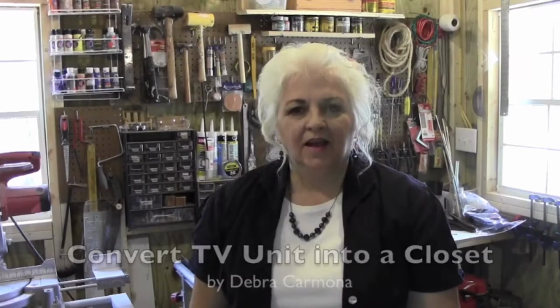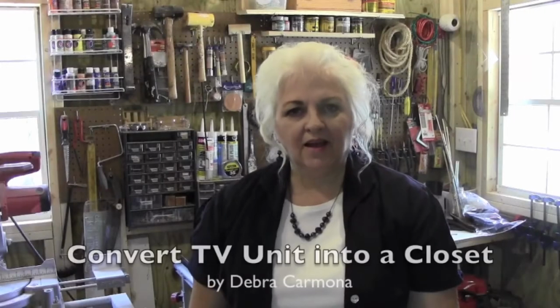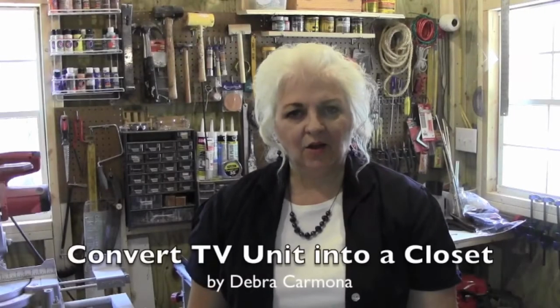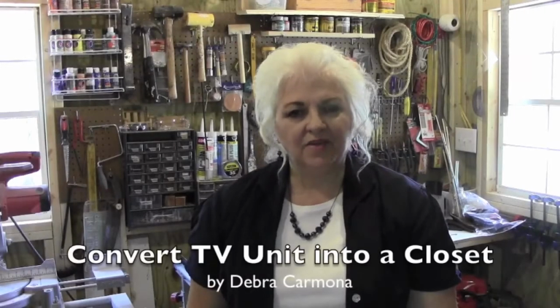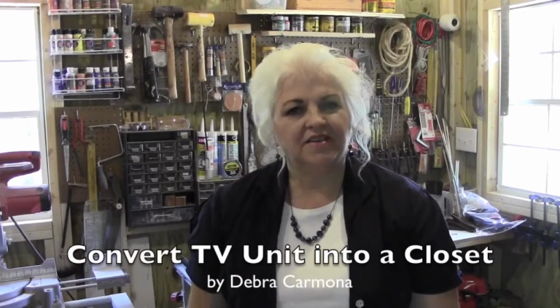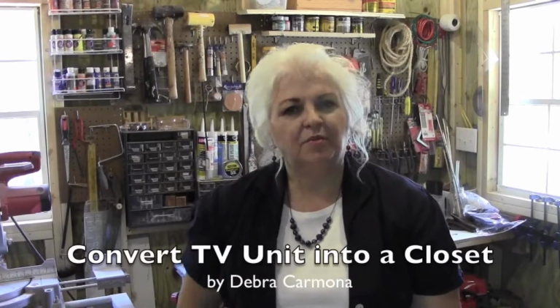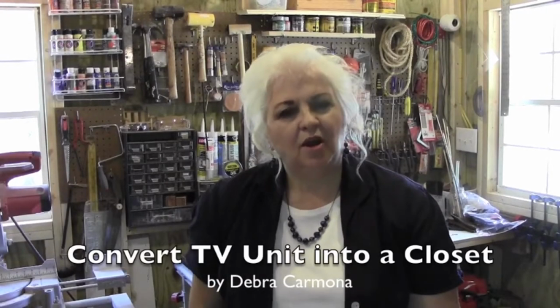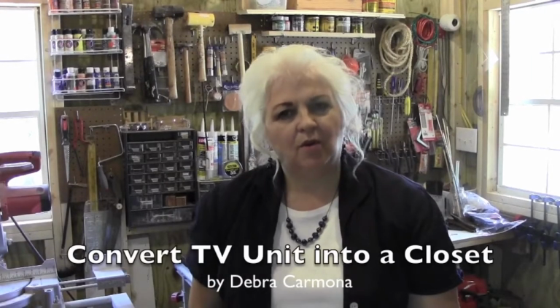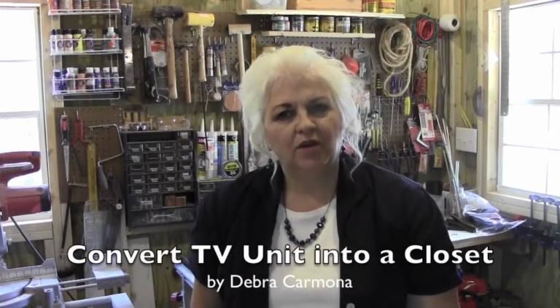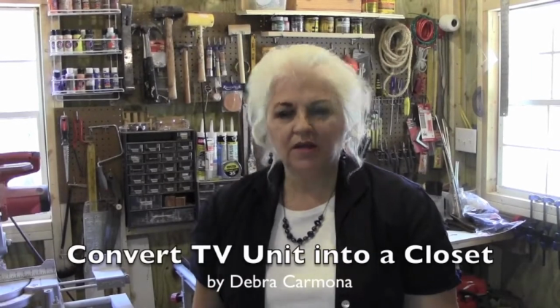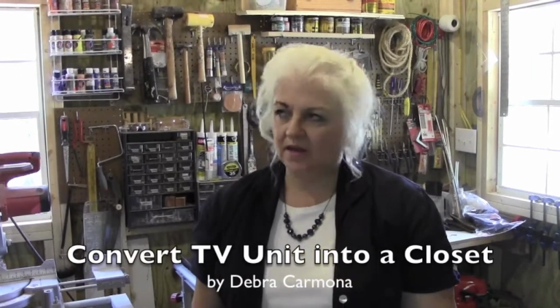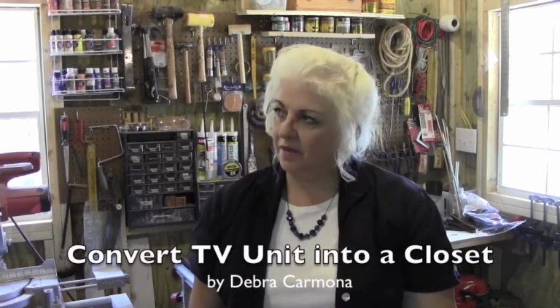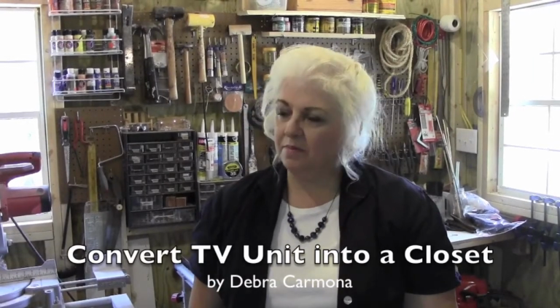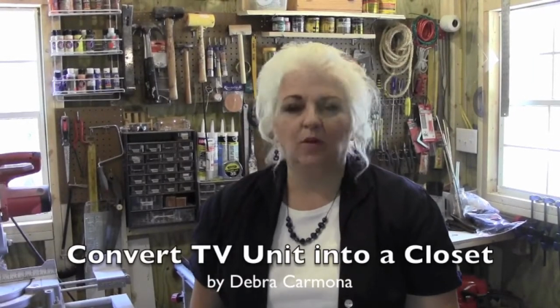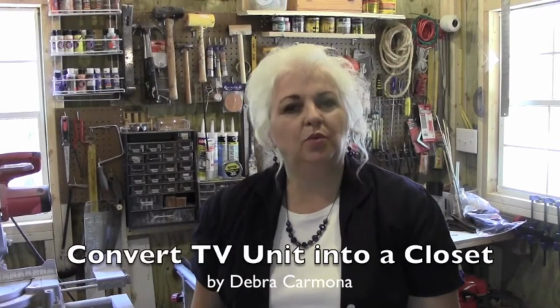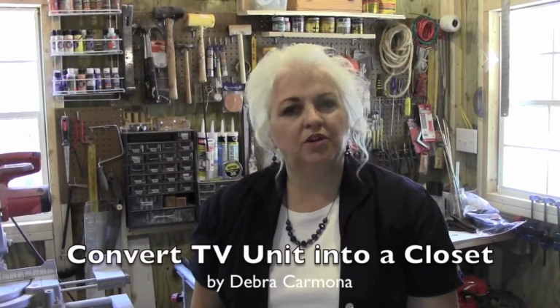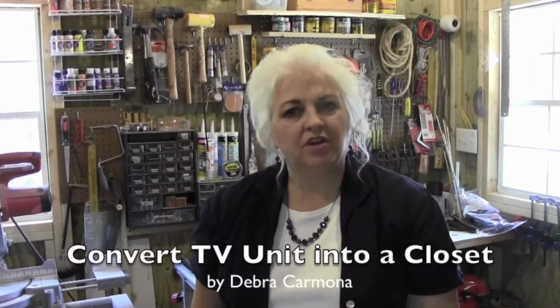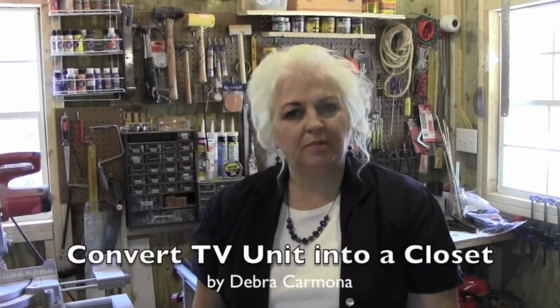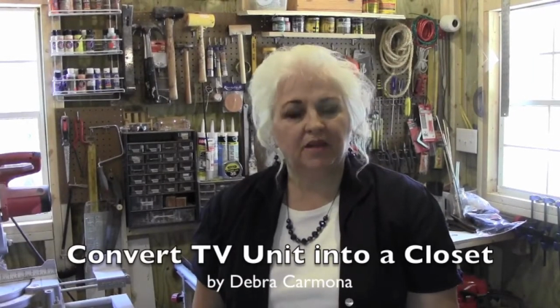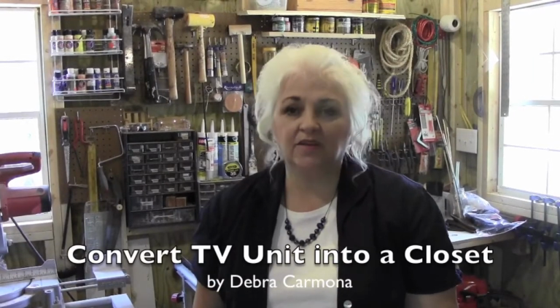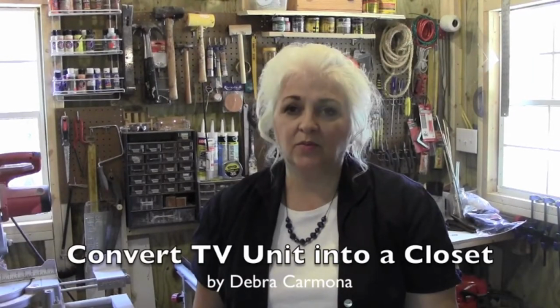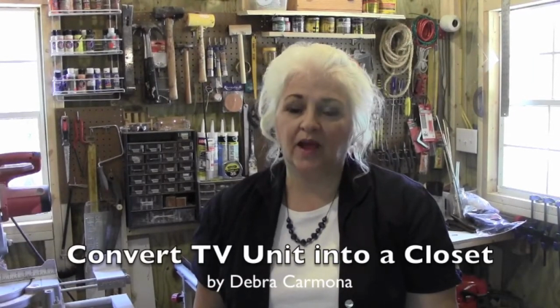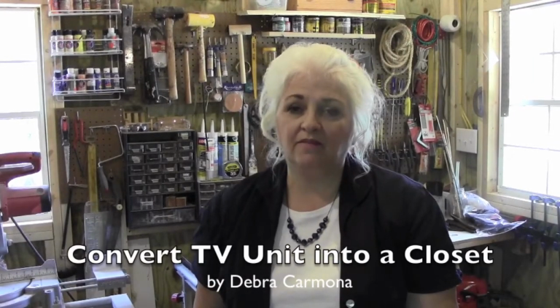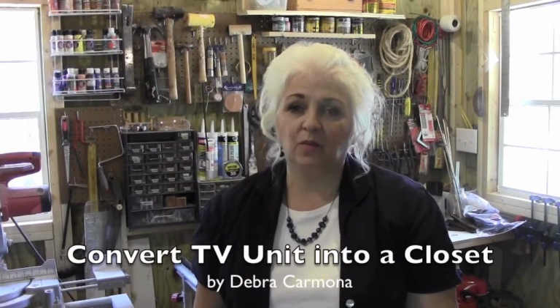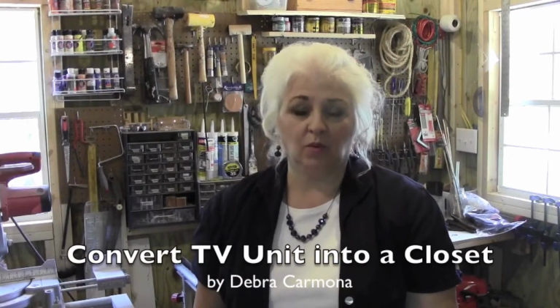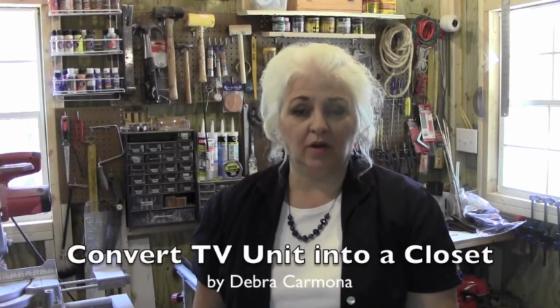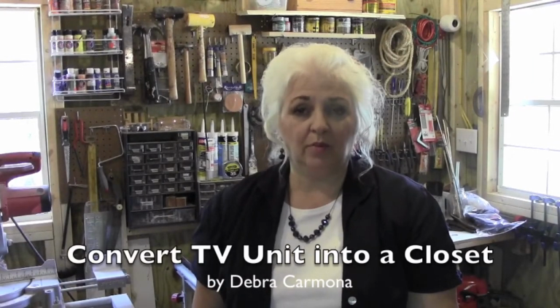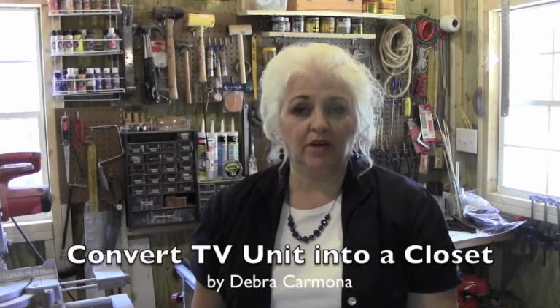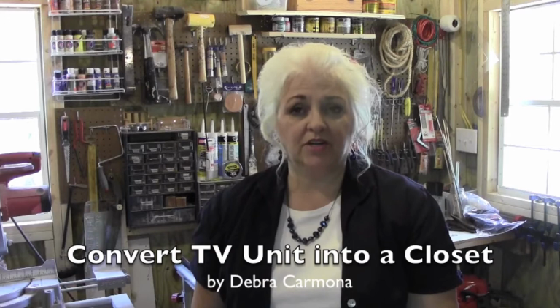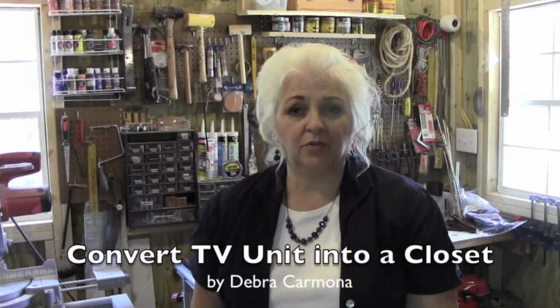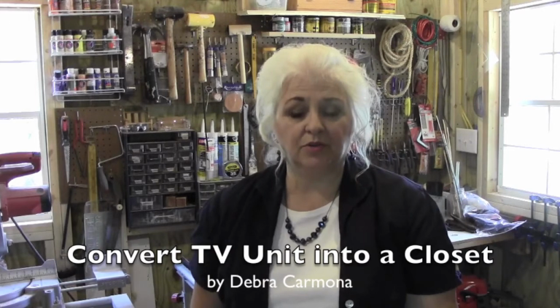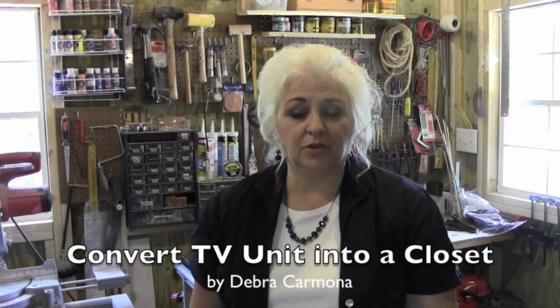Hello, this is Debra Carmona. I'm in my woodwork shop because we have a woodworking project to do.